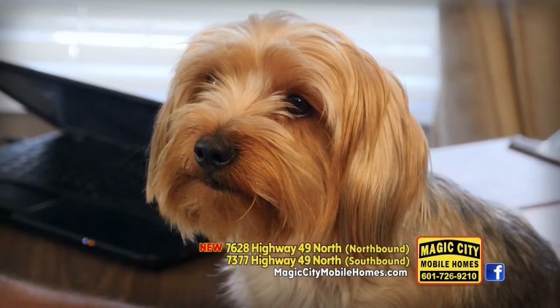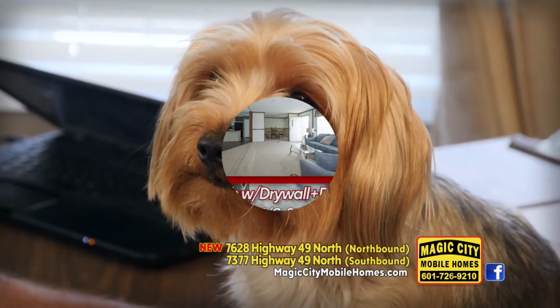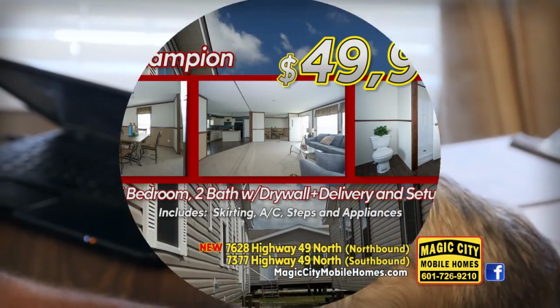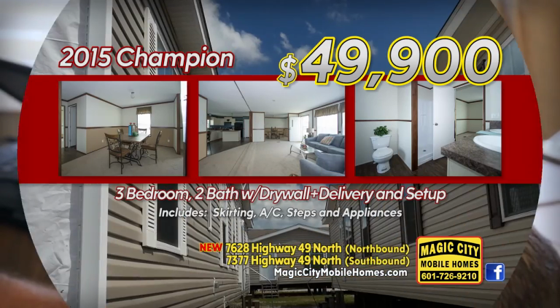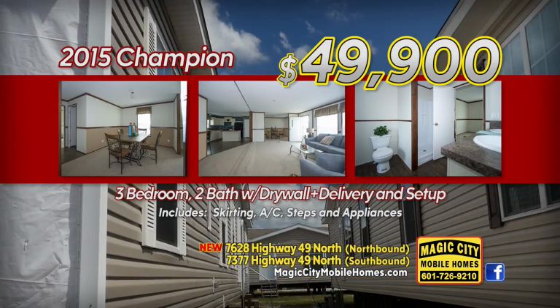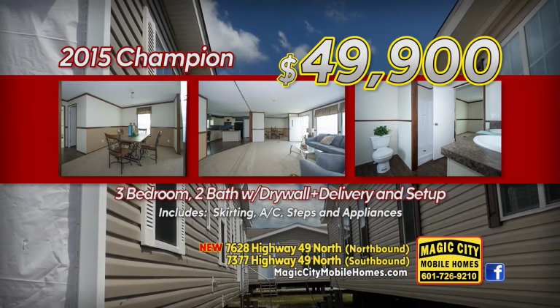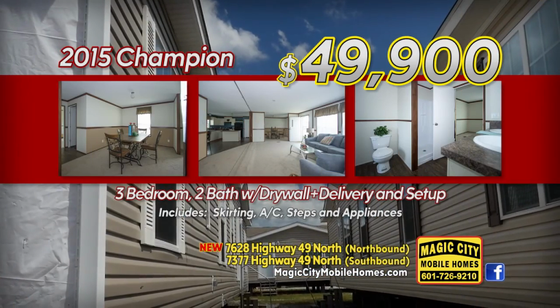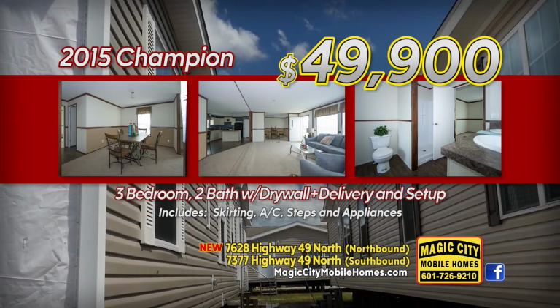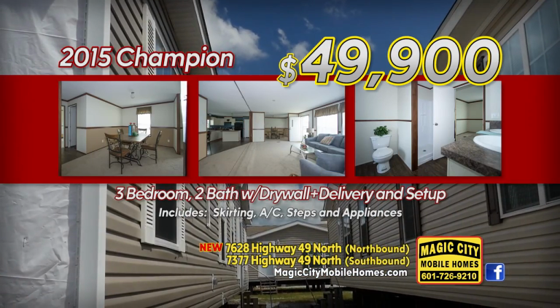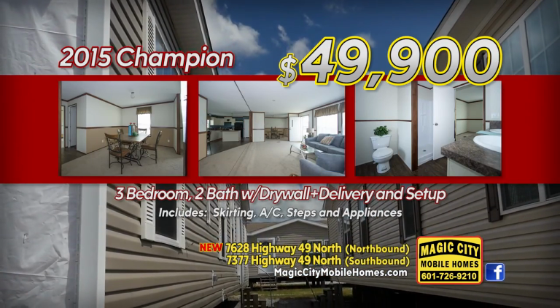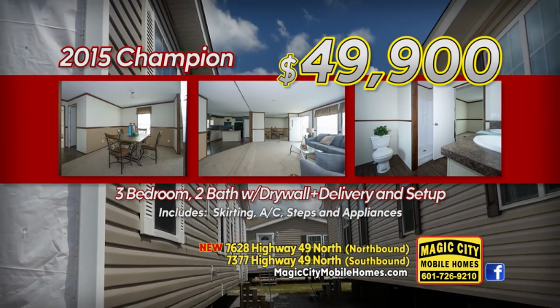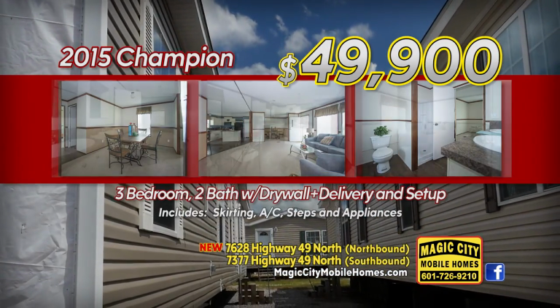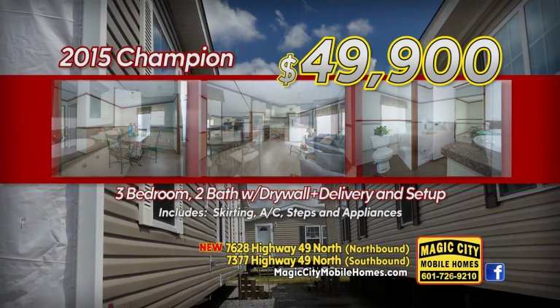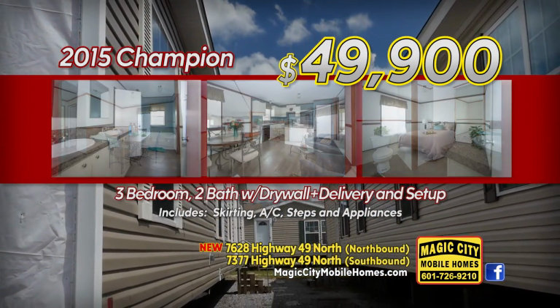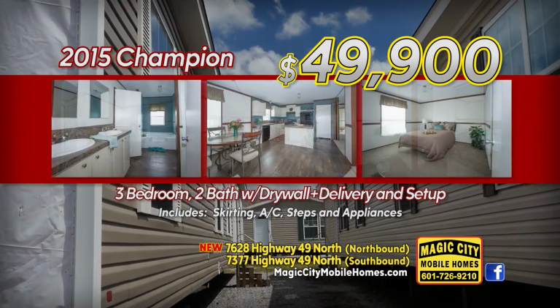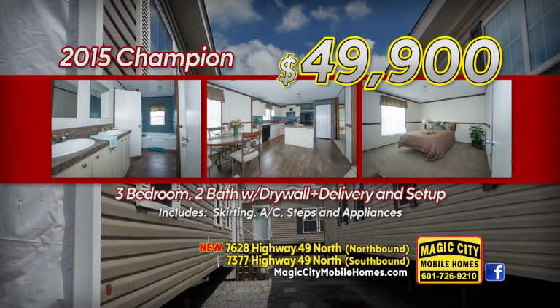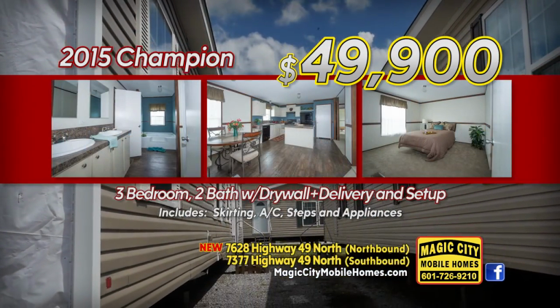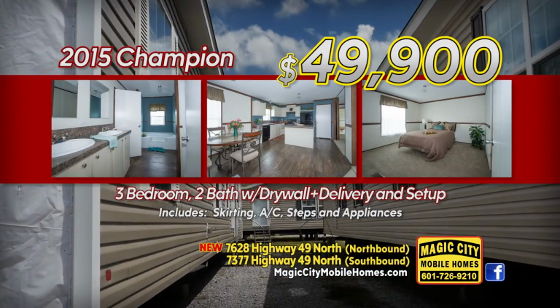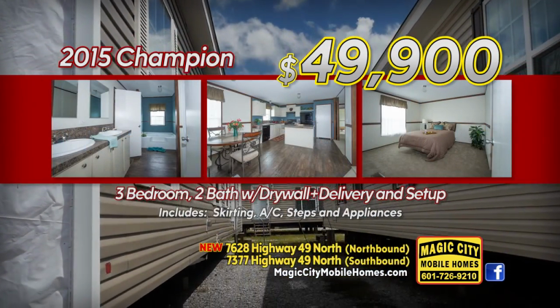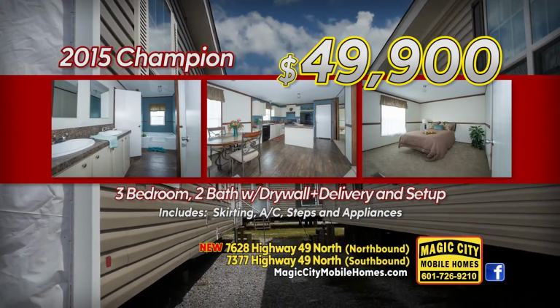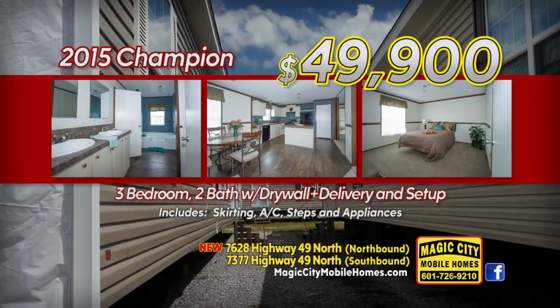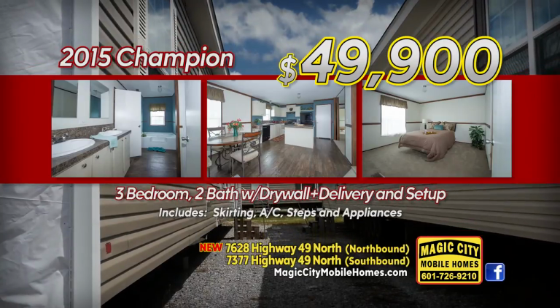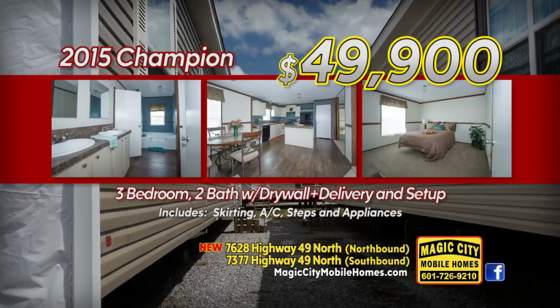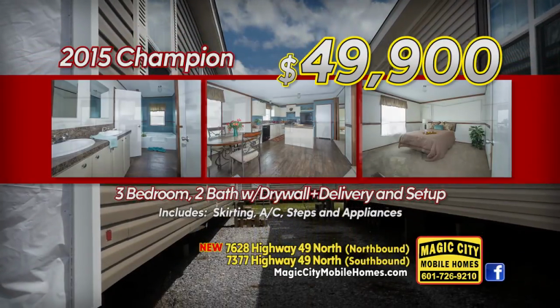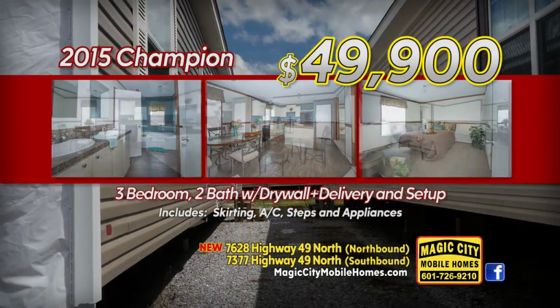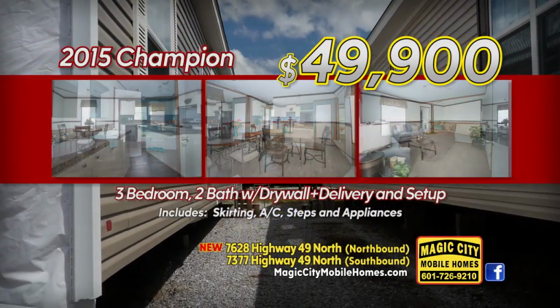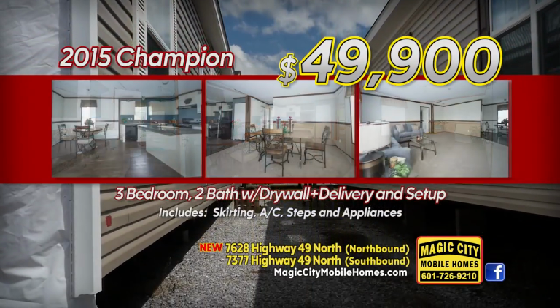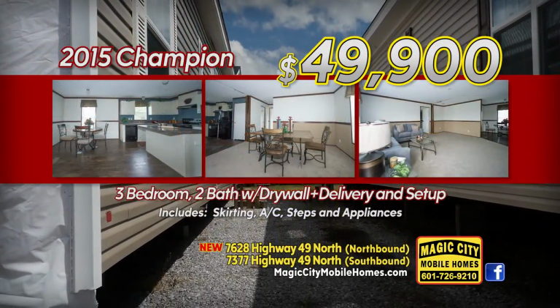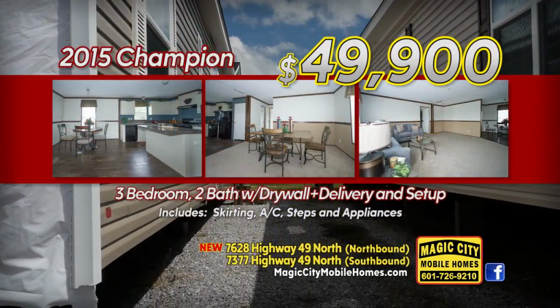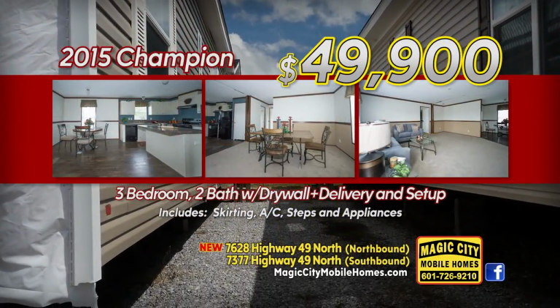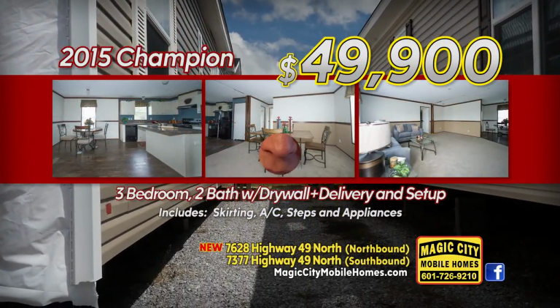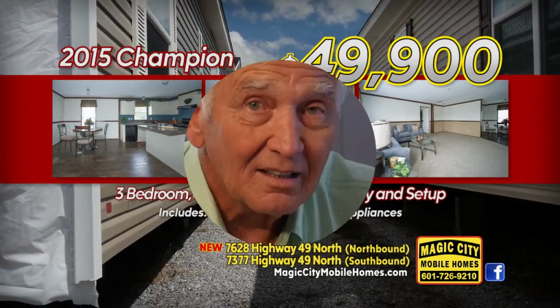Right now we are selling a 2015 Champion Lot Model. Three bedroom, two baths, with drywall. Selling for $49,900 with delivery and setup.